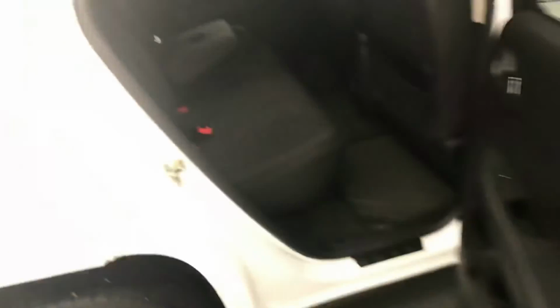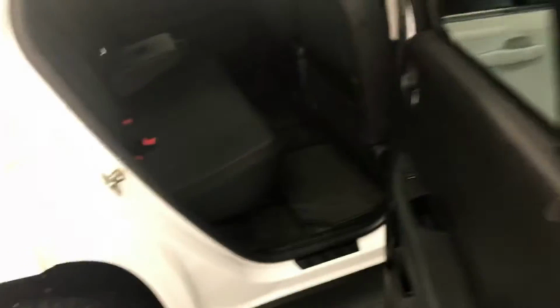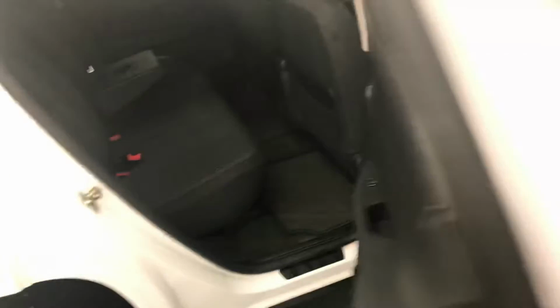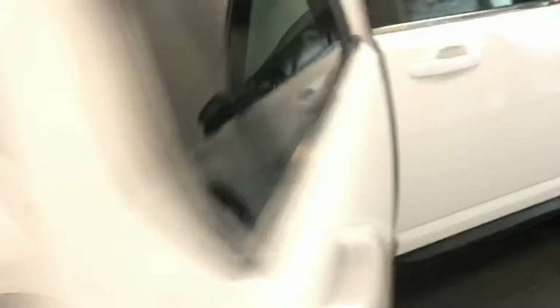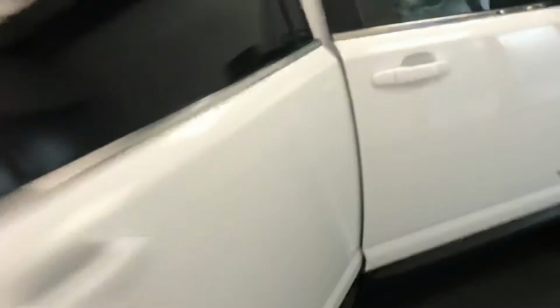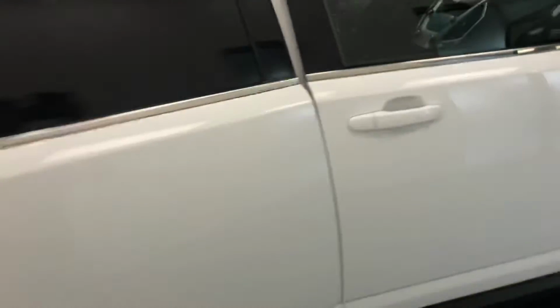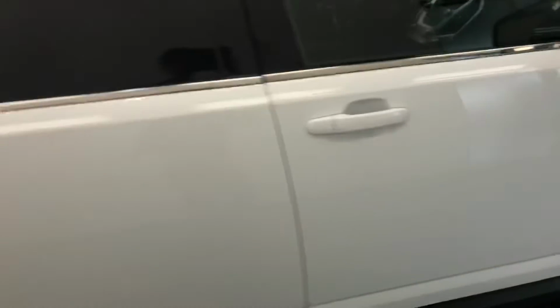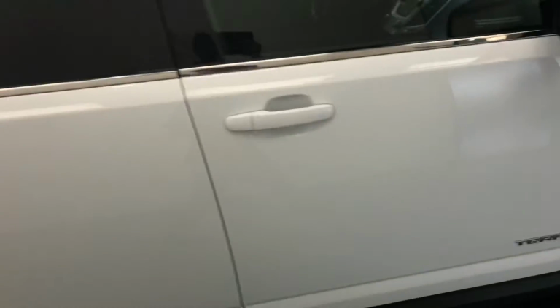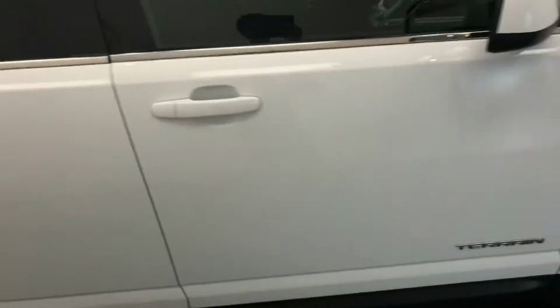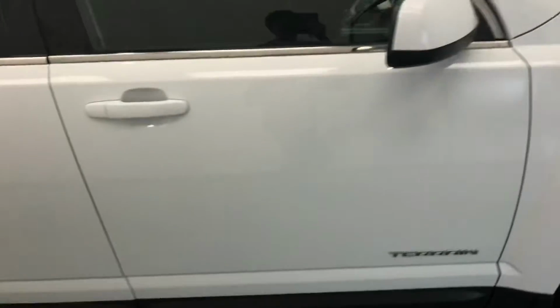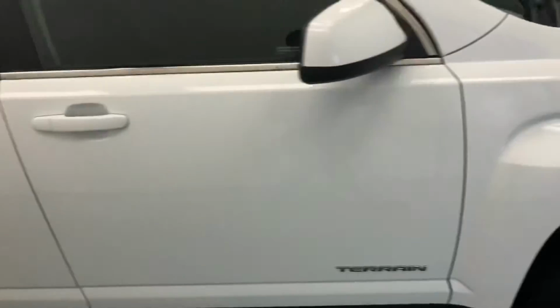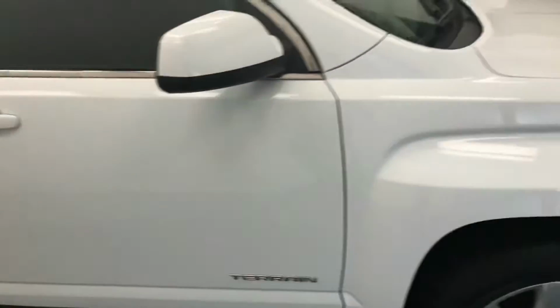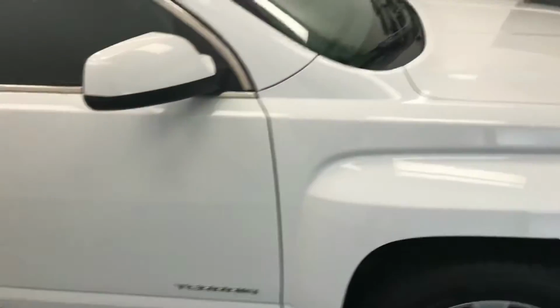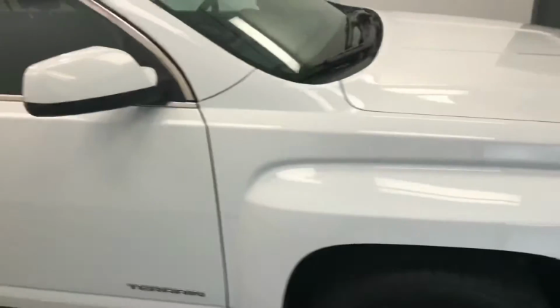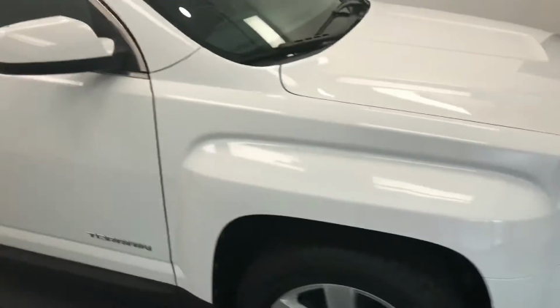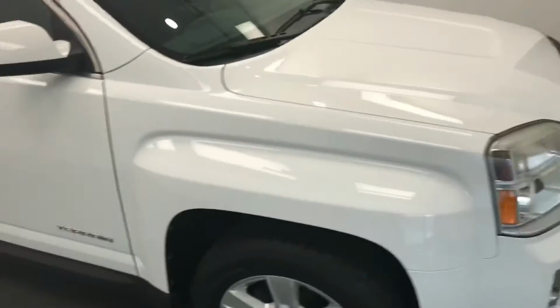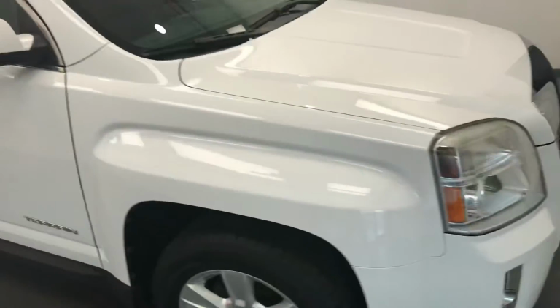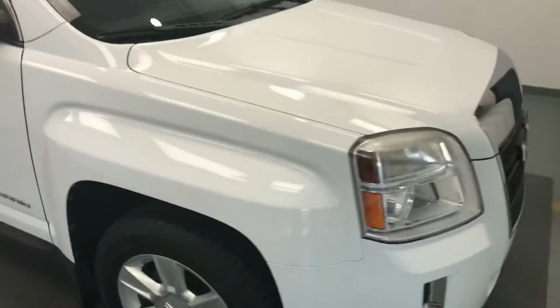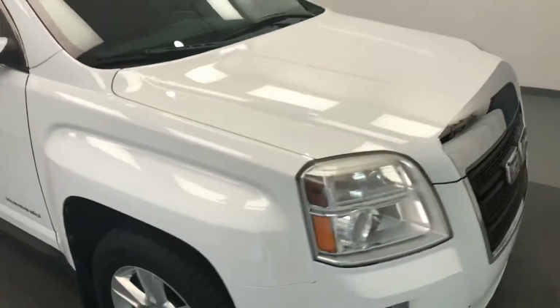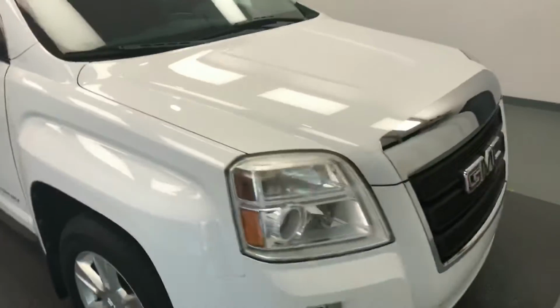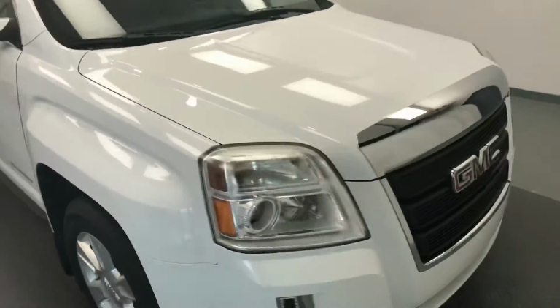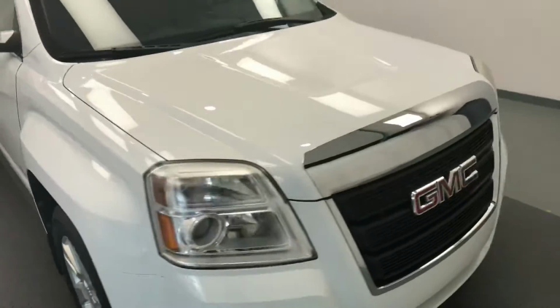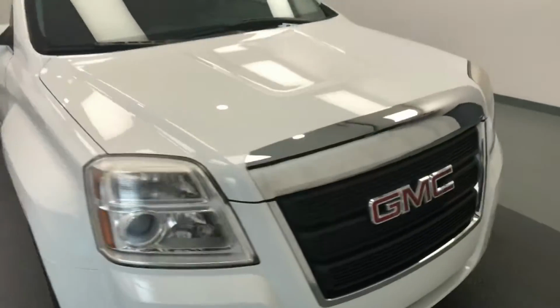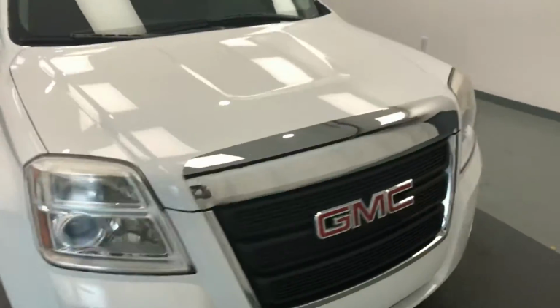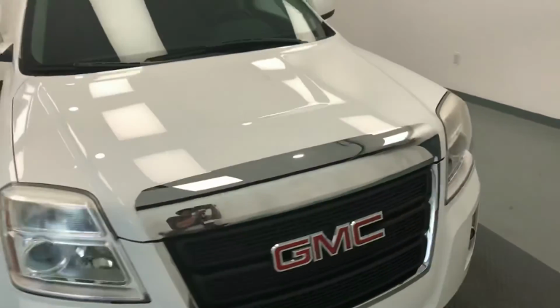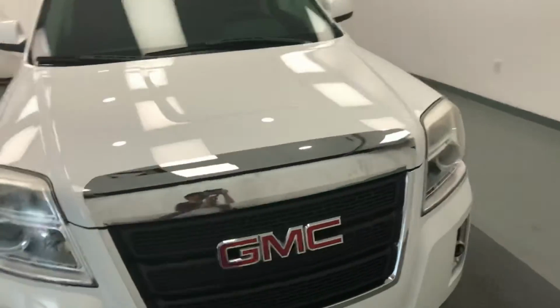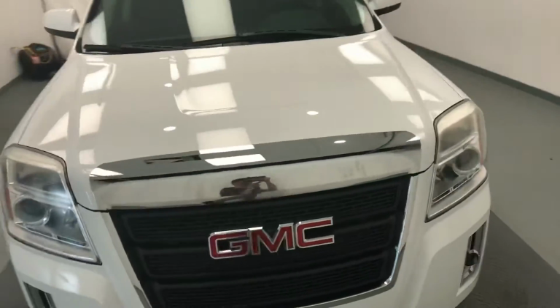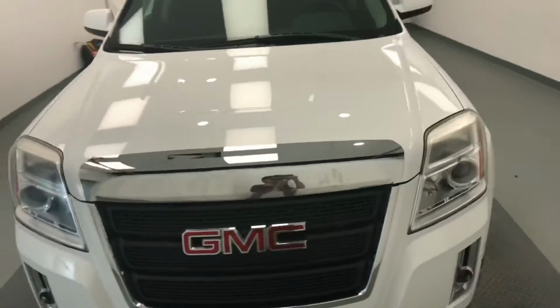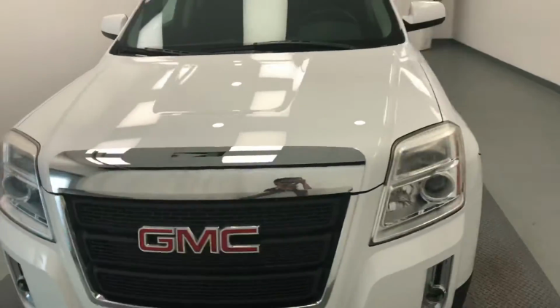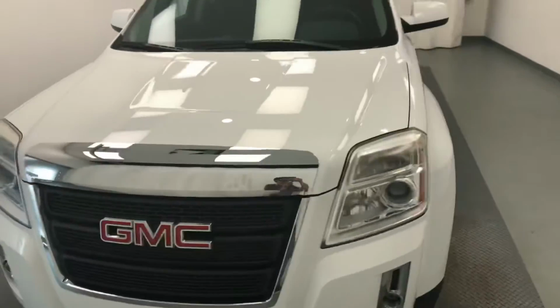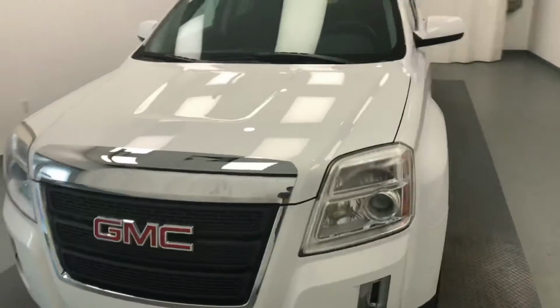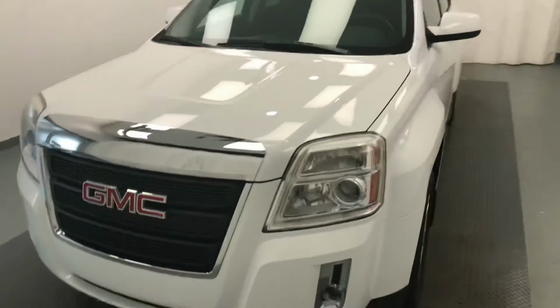Once again, this is stock number 196549 on a 2011 GMC Terrain, and our exterior color is white.